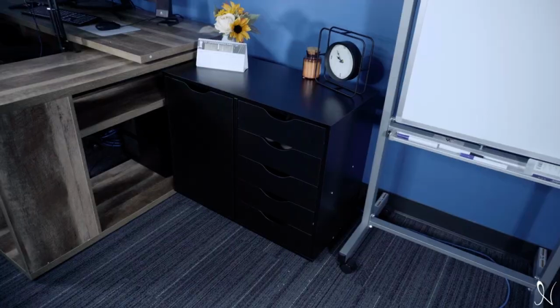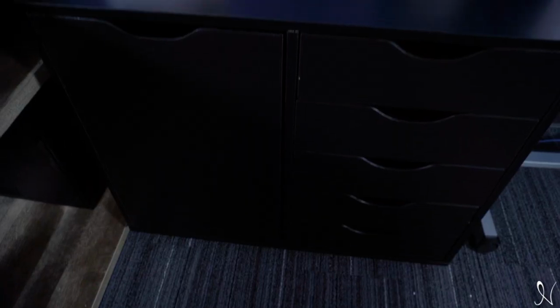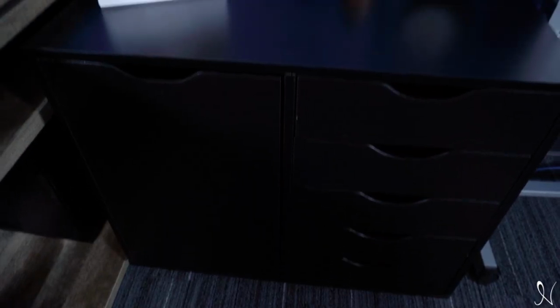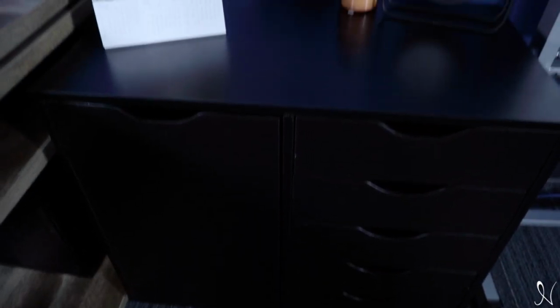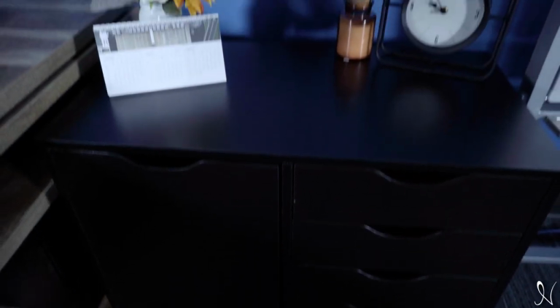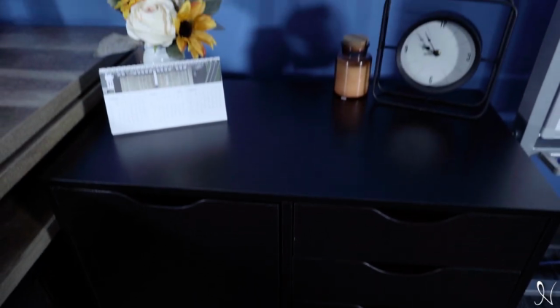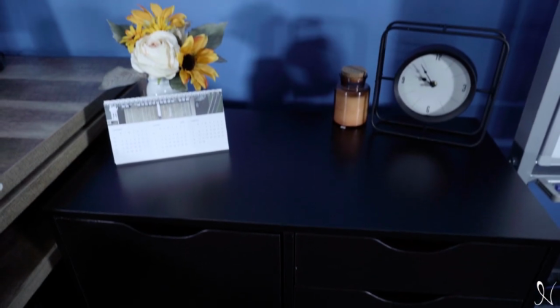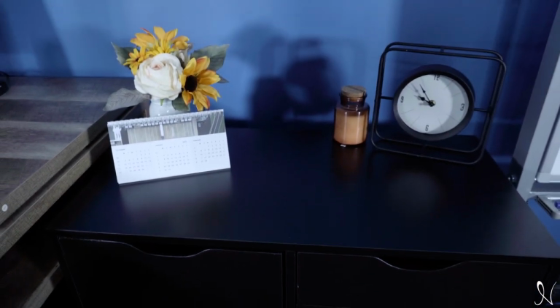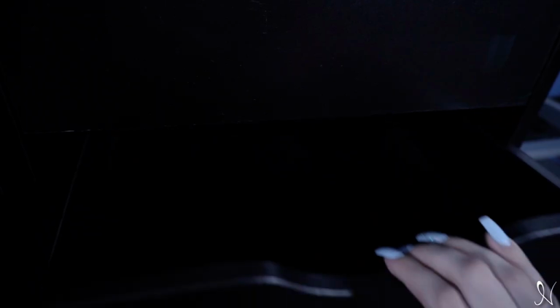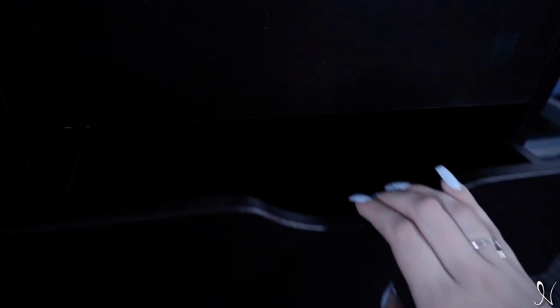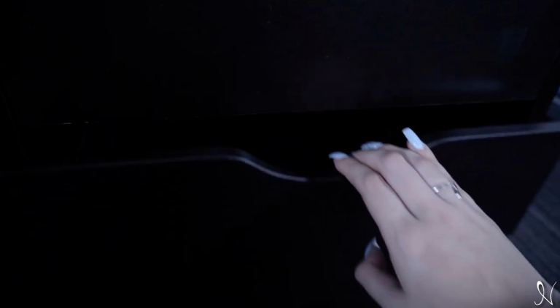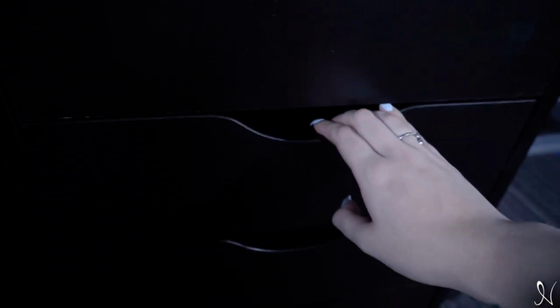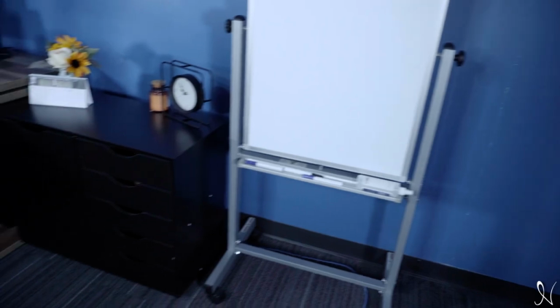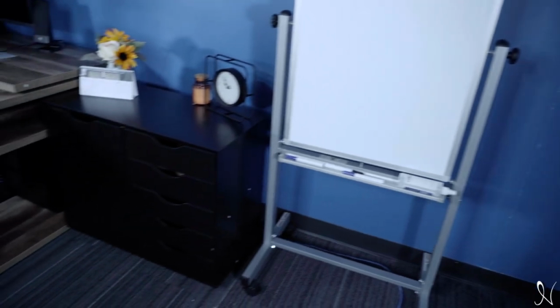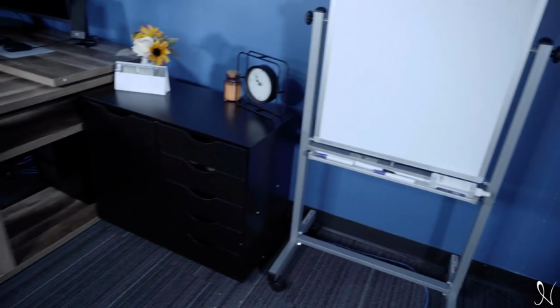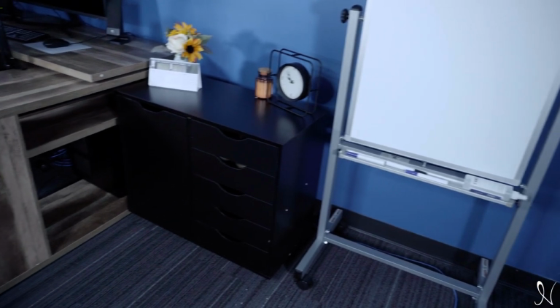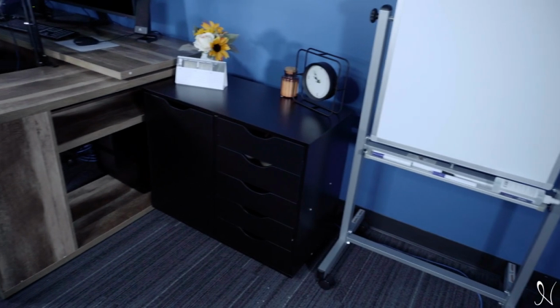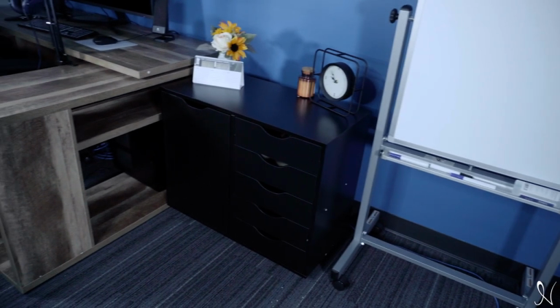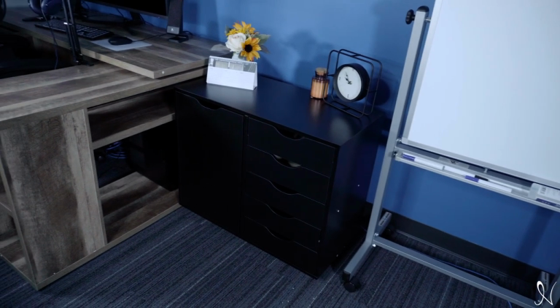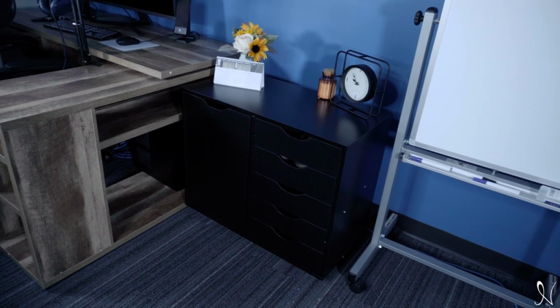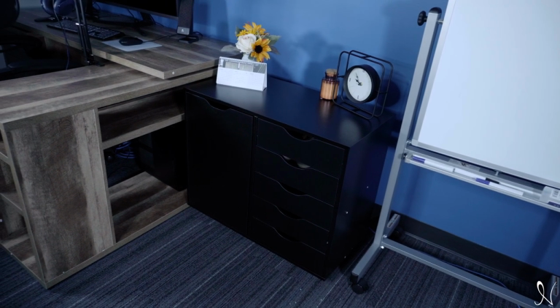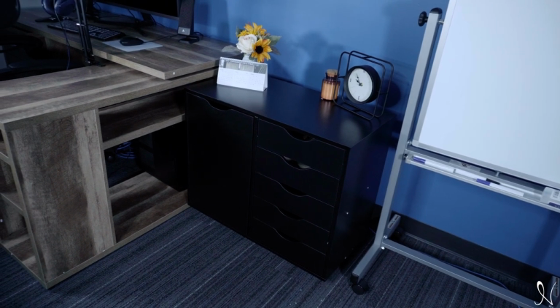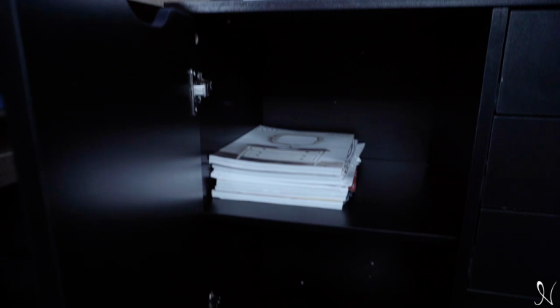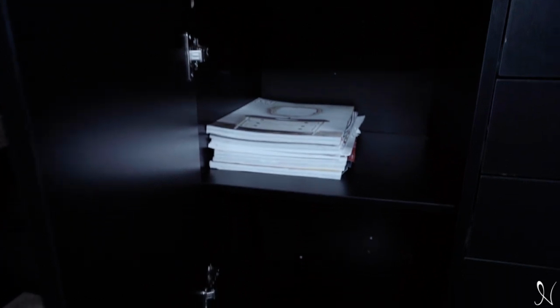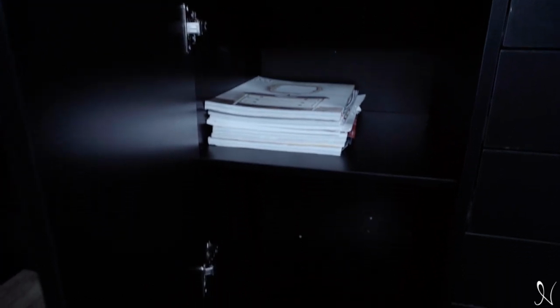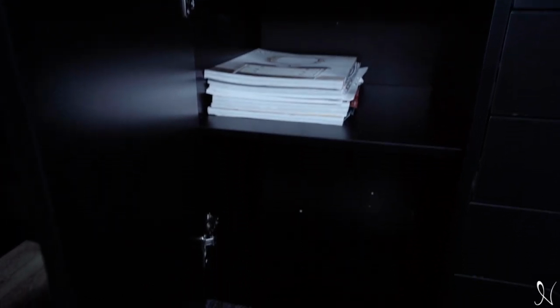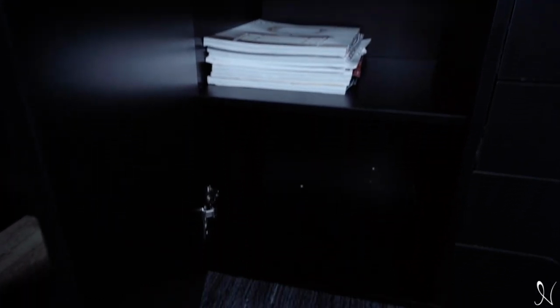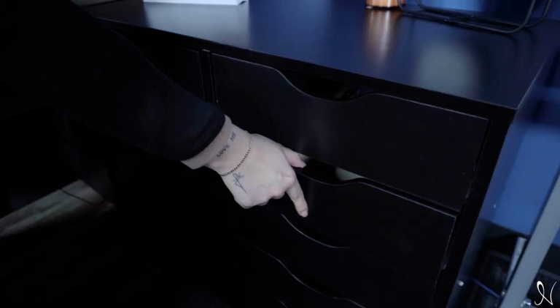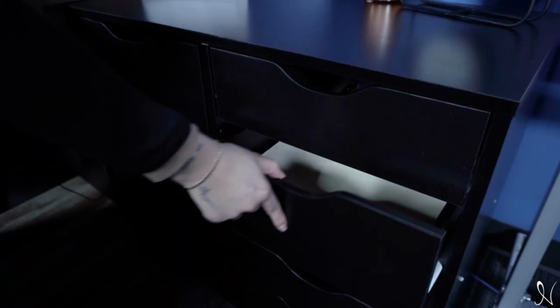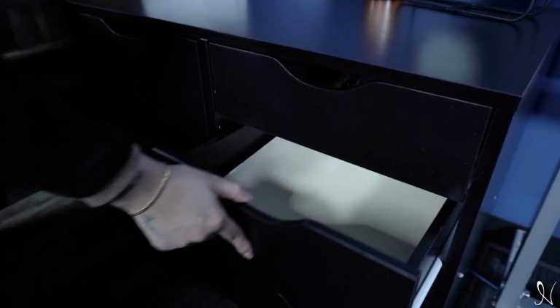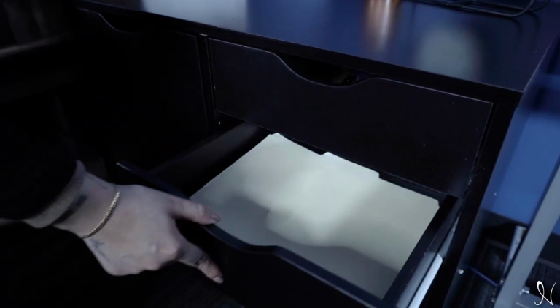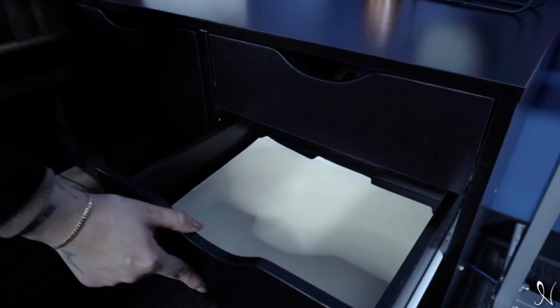The office drawer unit filing cabinet is perfect for offices, workplaces, and homes, keeping your daily documents closed and easy to find.